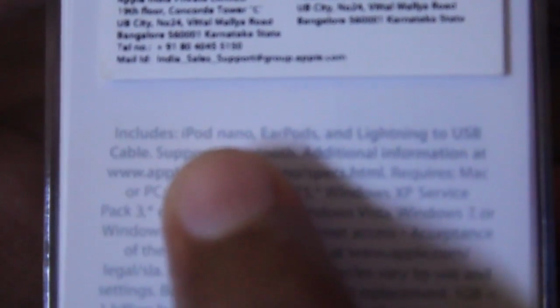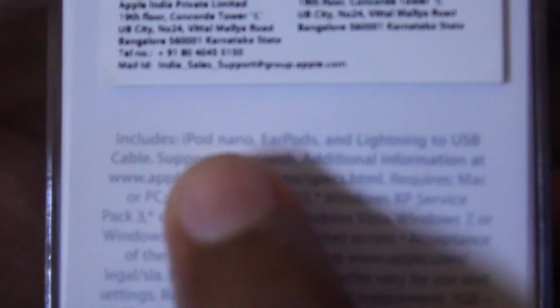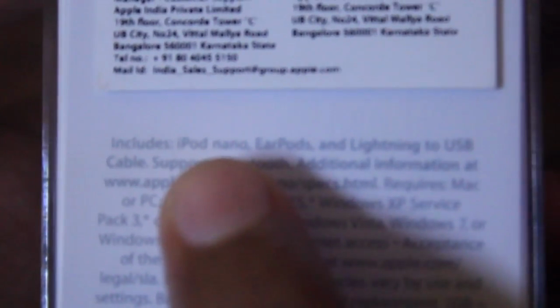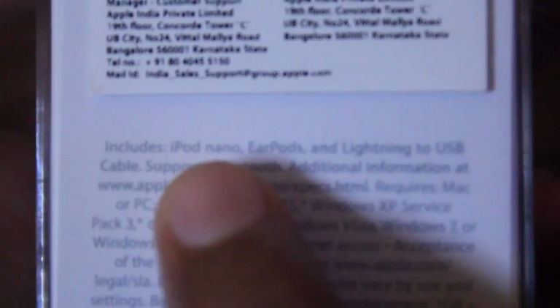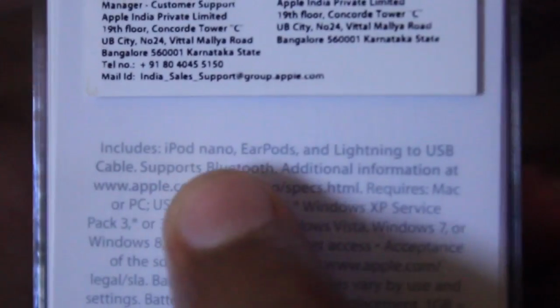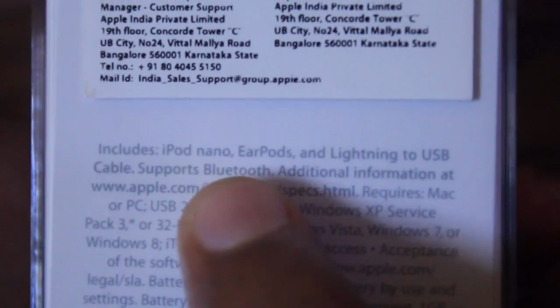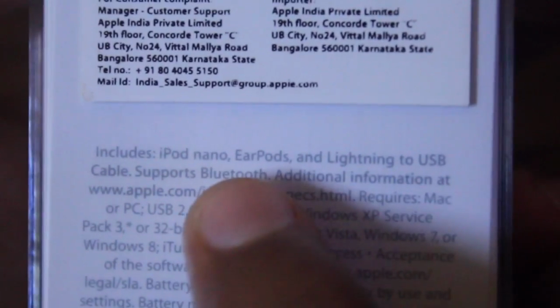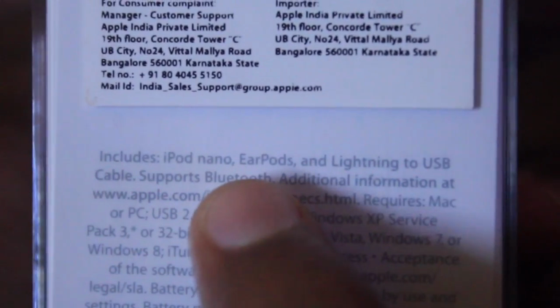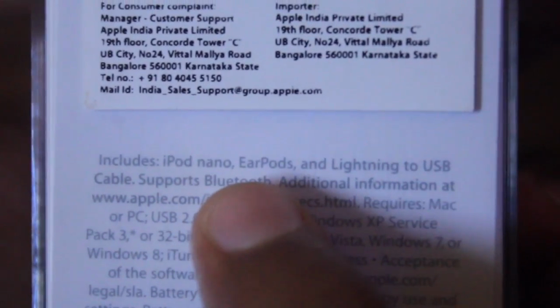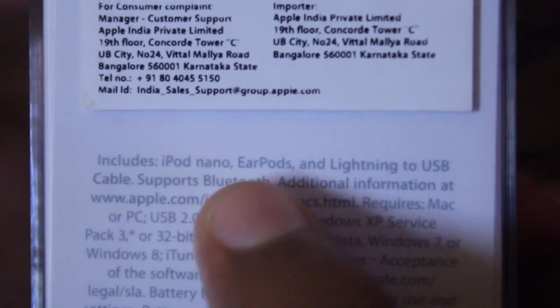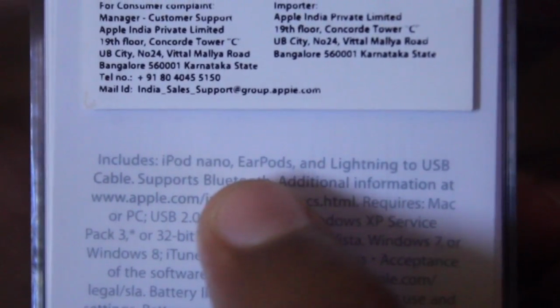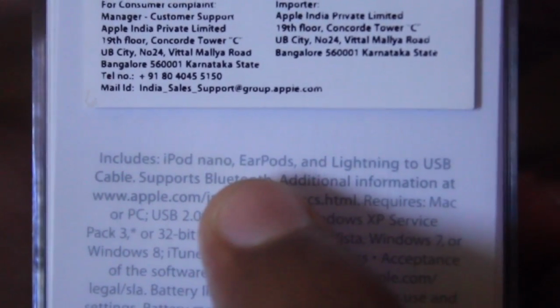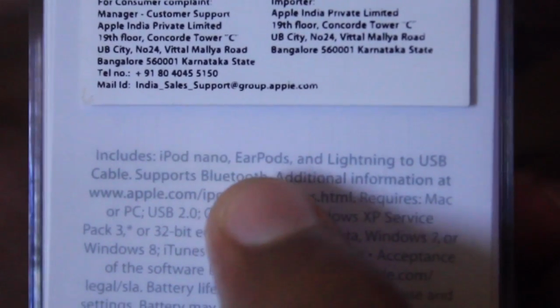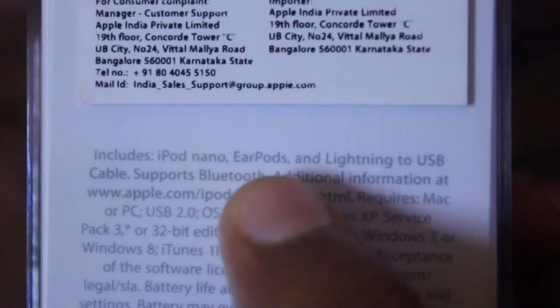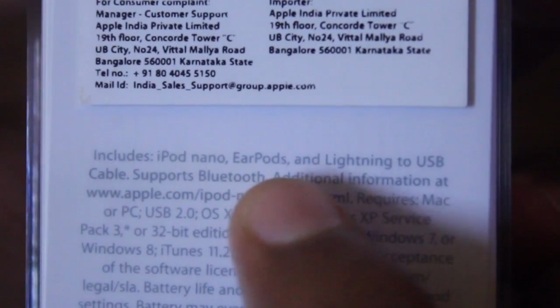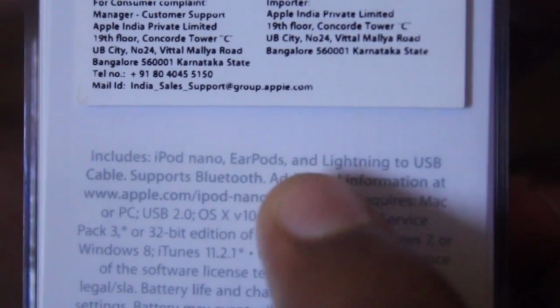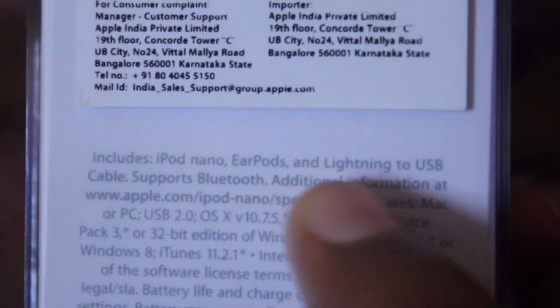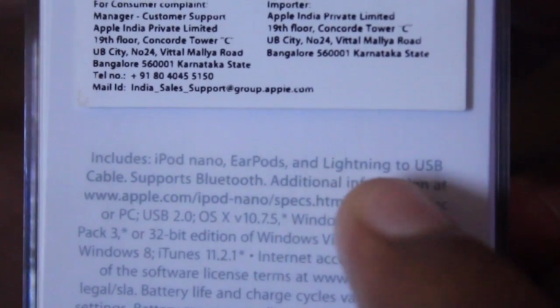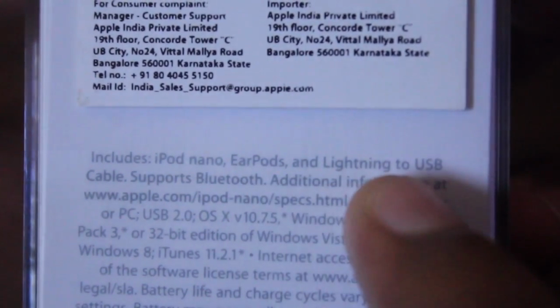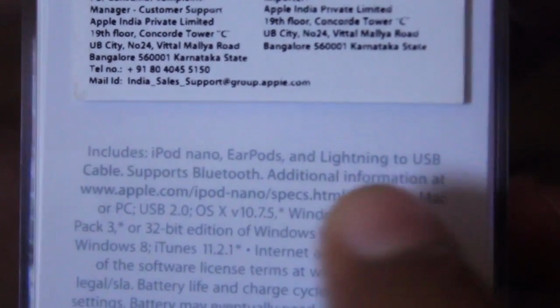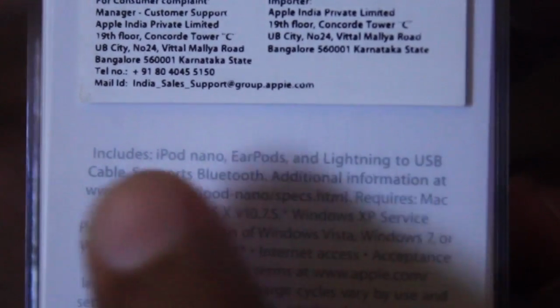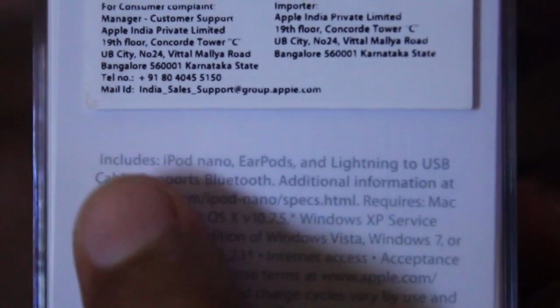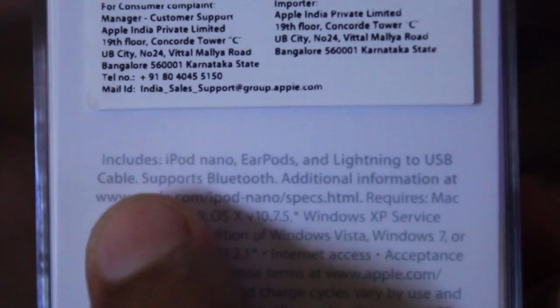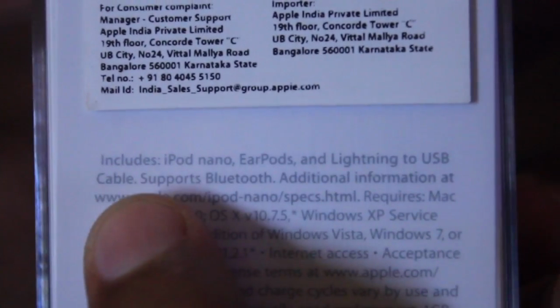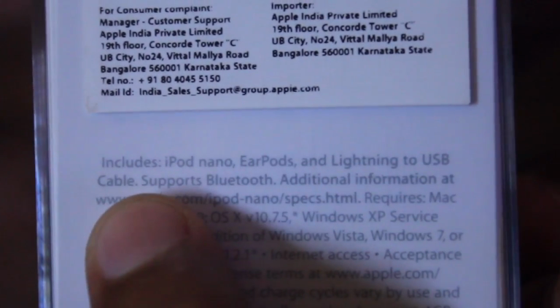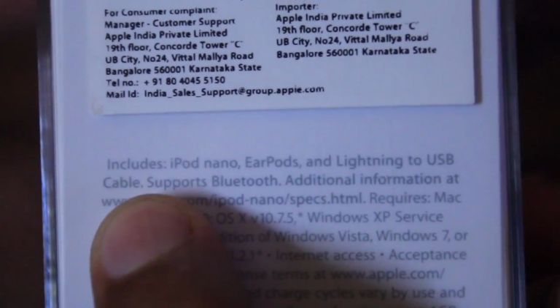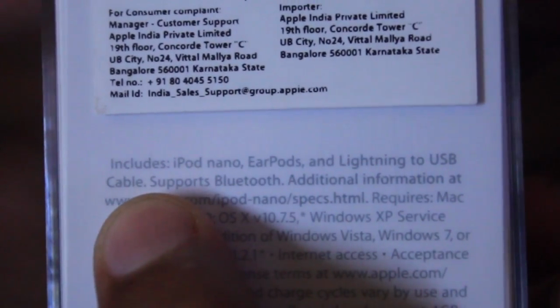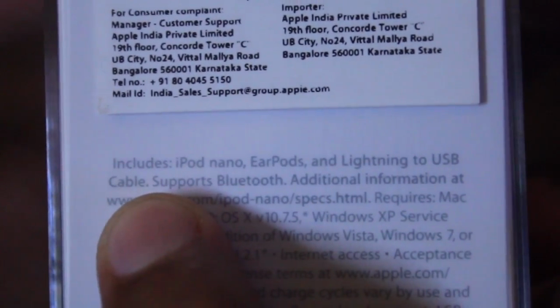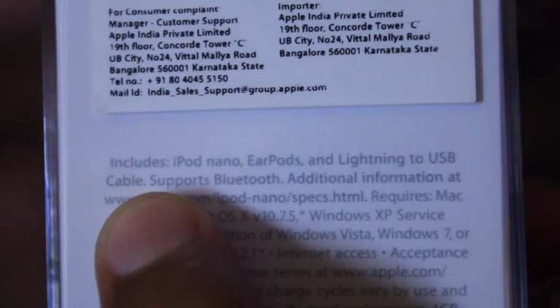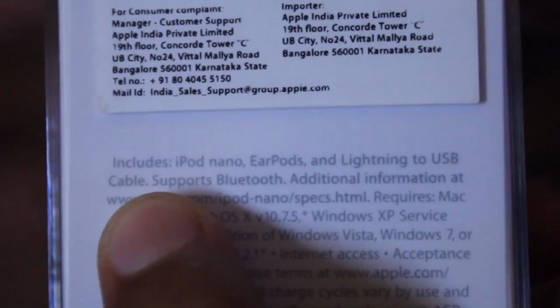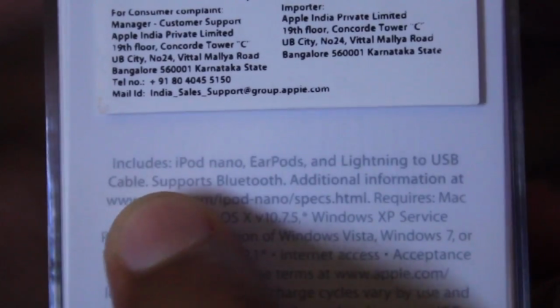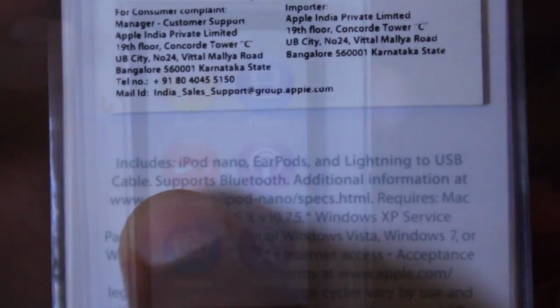This packaging includes an iPod Nano 7th generation, a set of EarPods, and a Lightning to USB cable for charging and syncing your iPod.